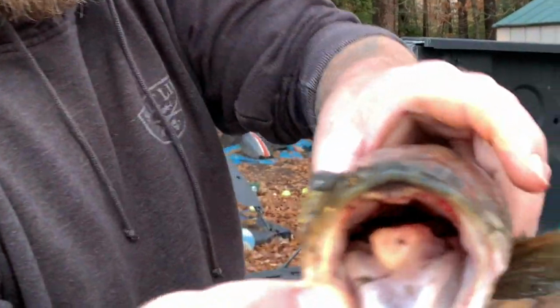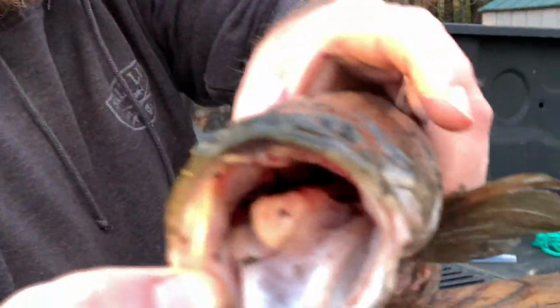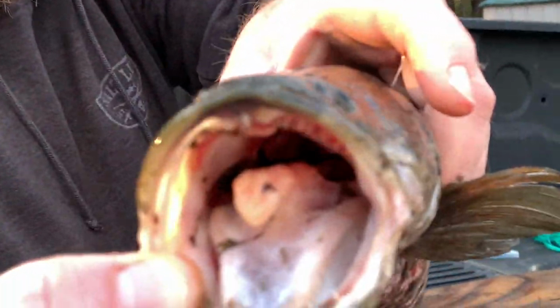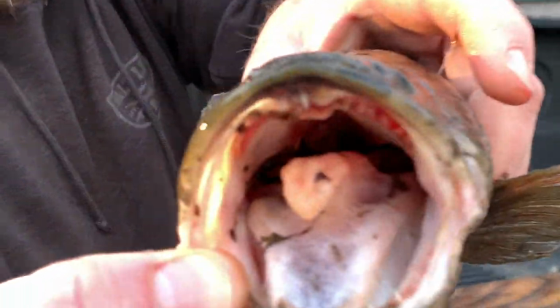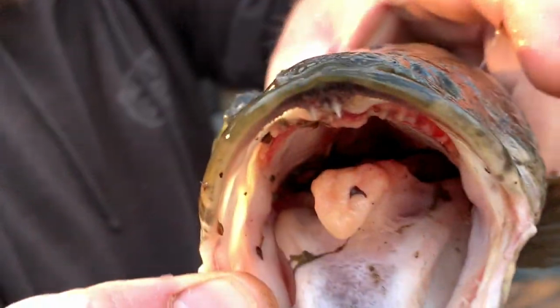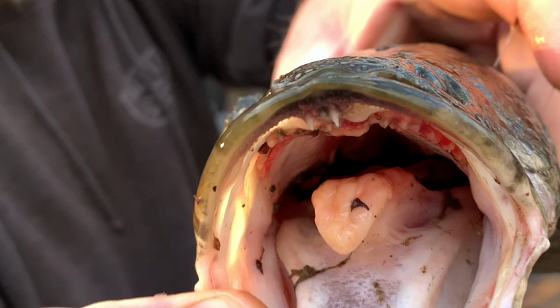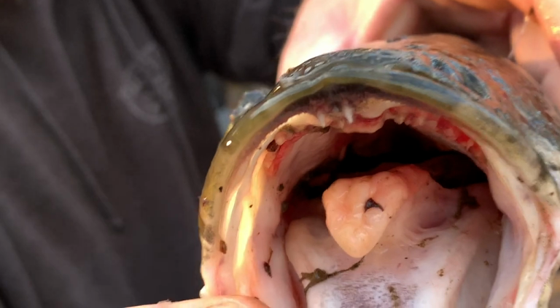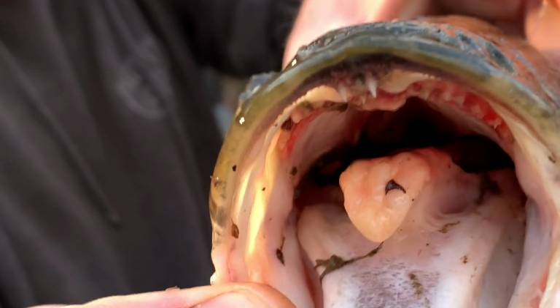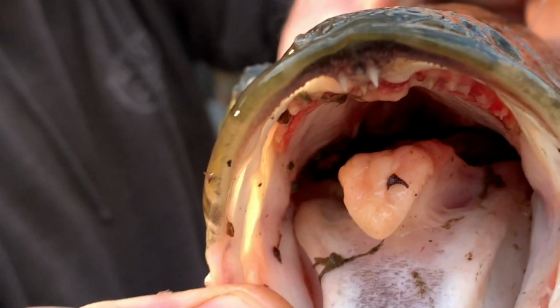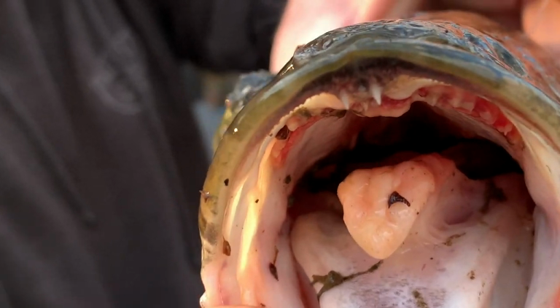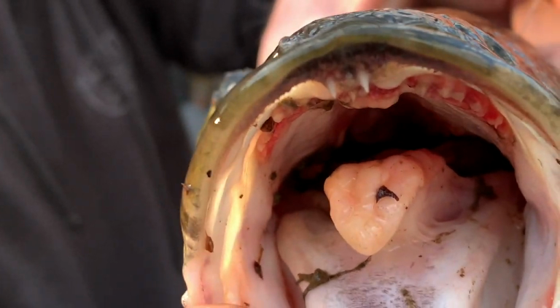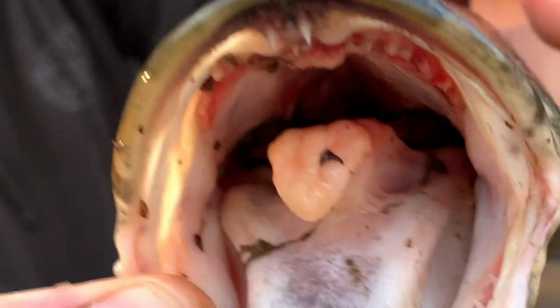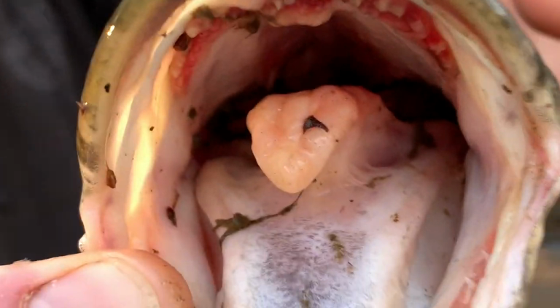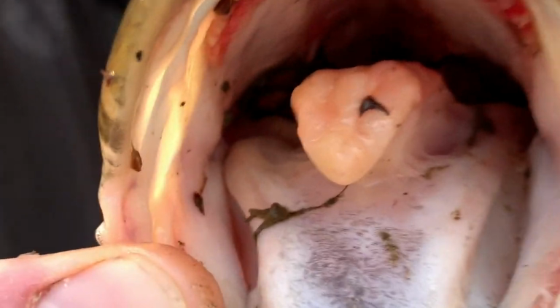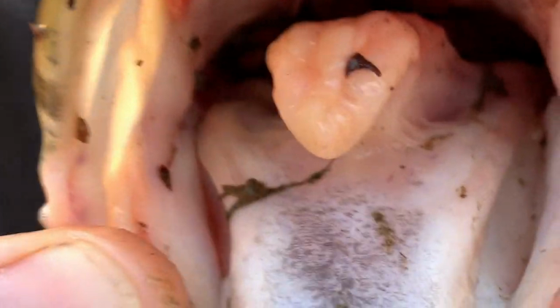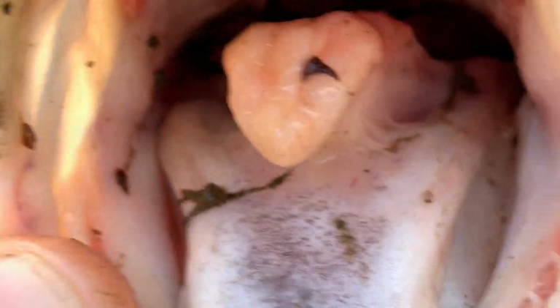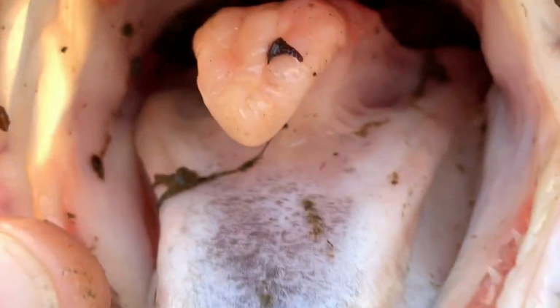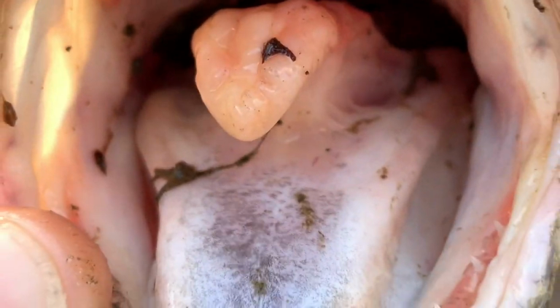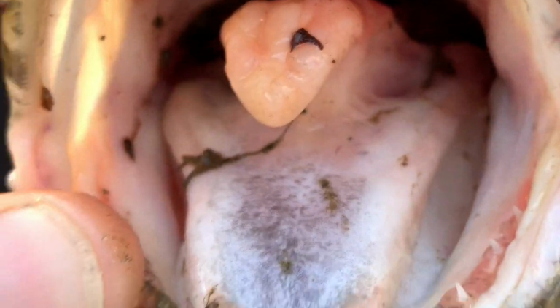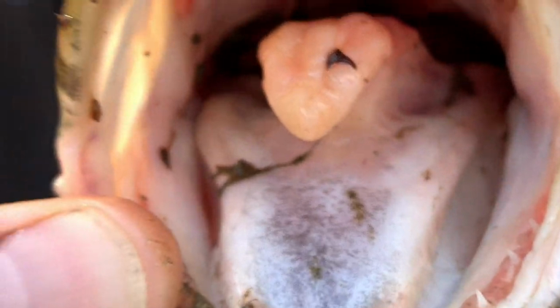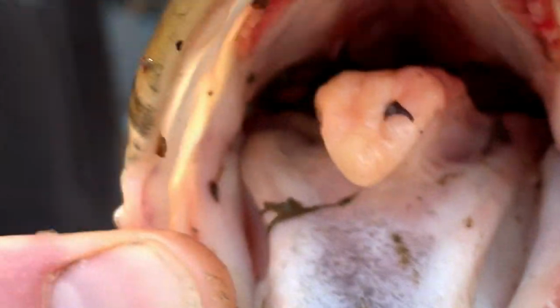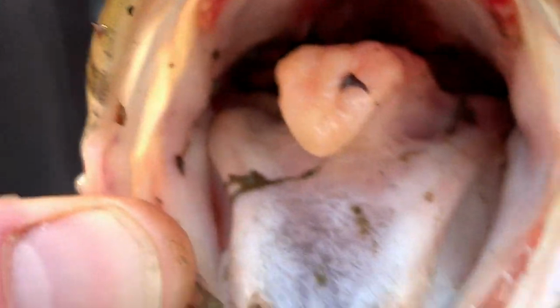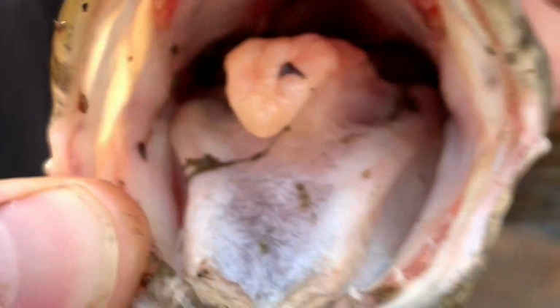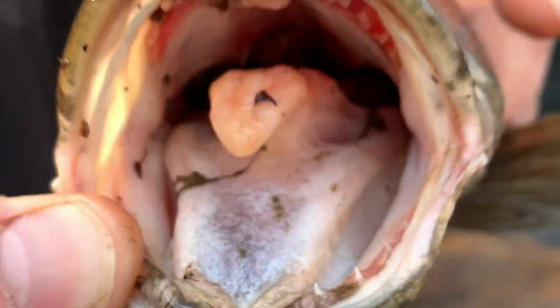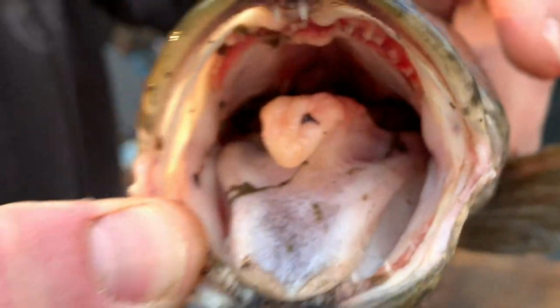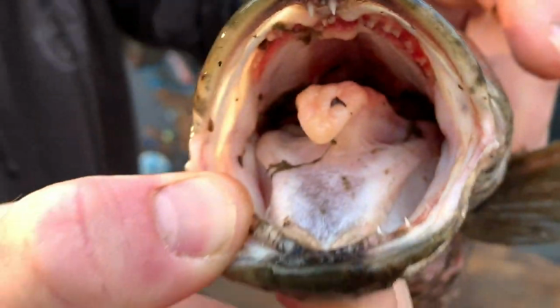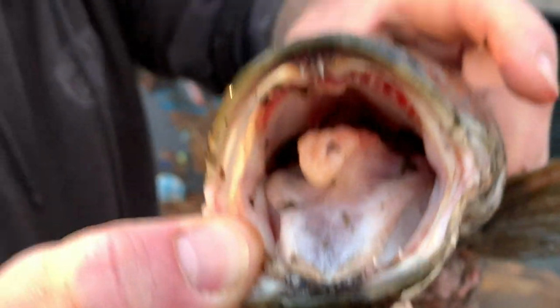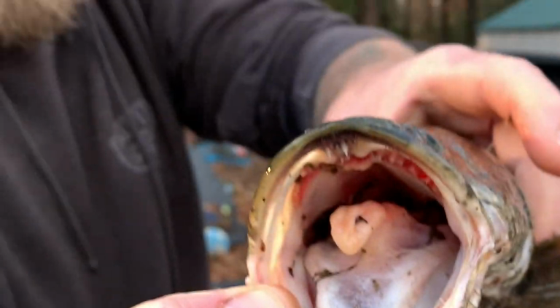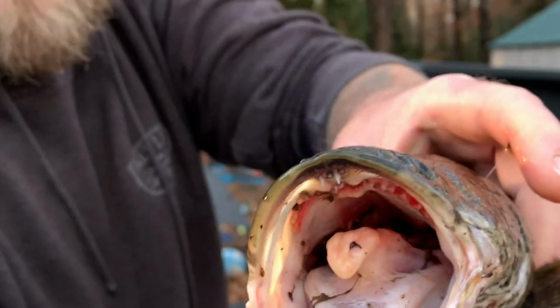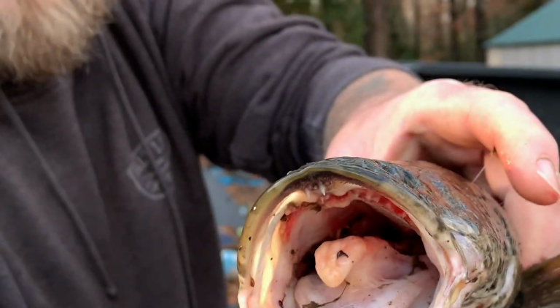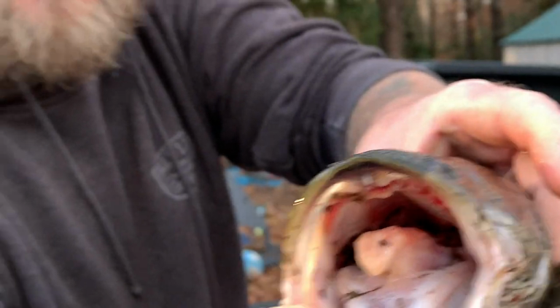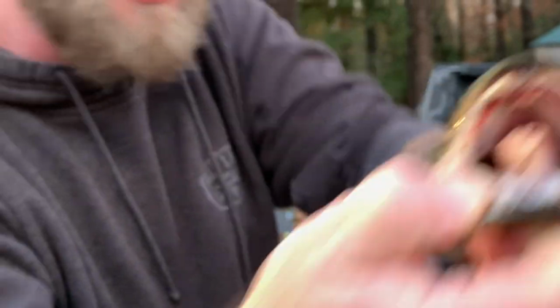Look at them teeth on that joker! That's all right, we're going to bite him back now.